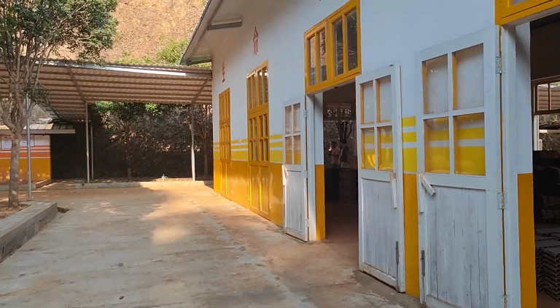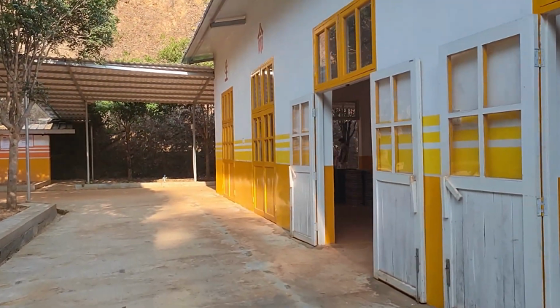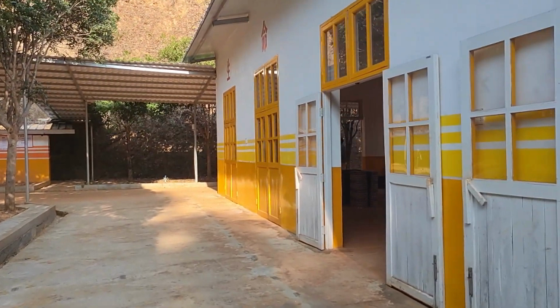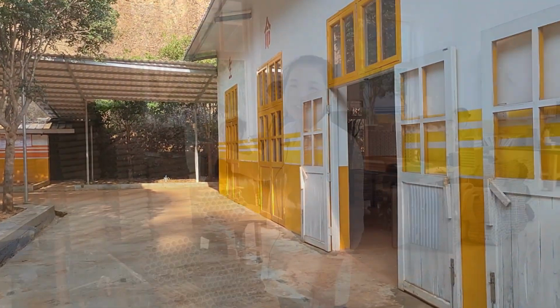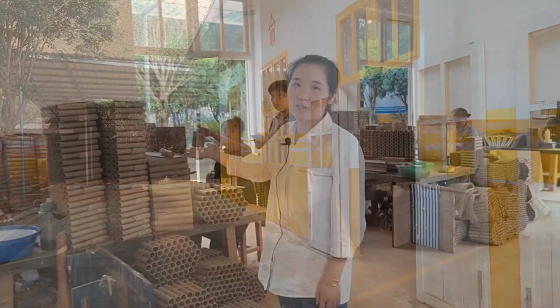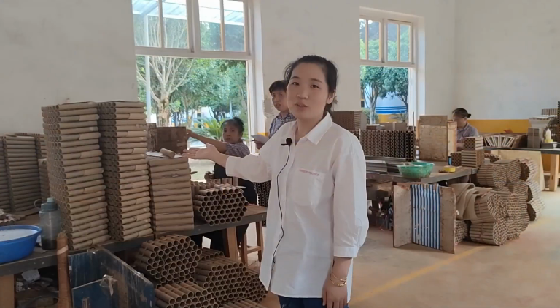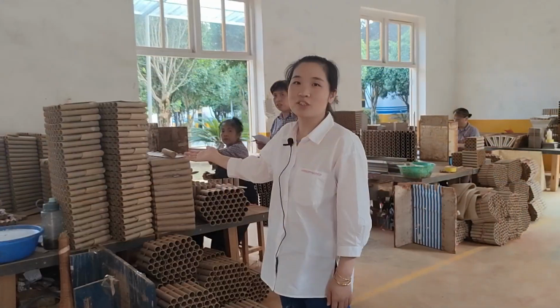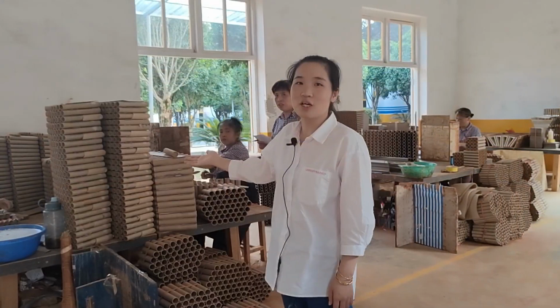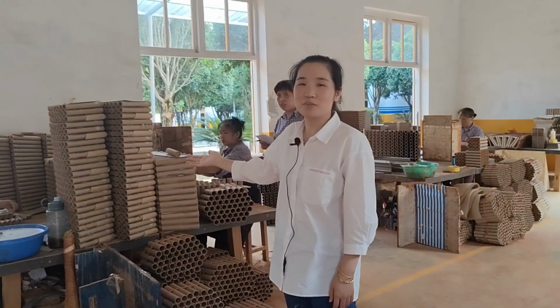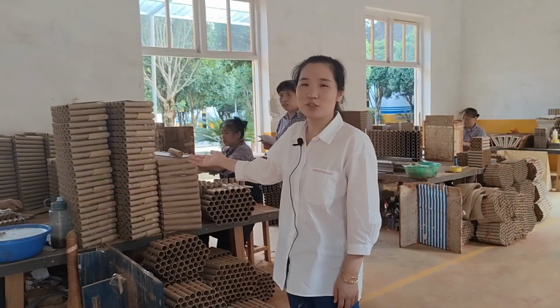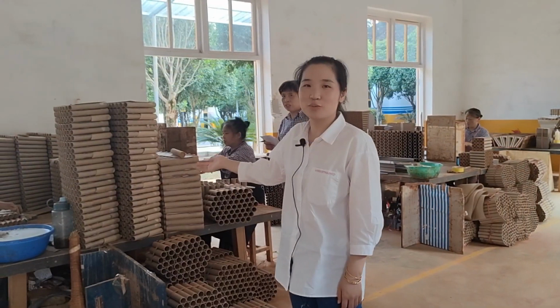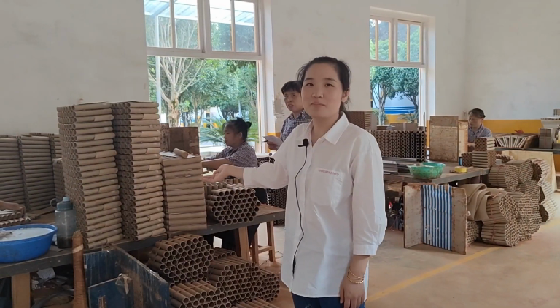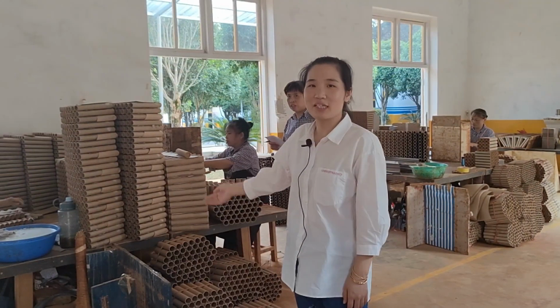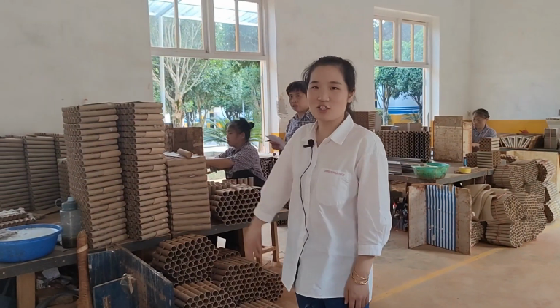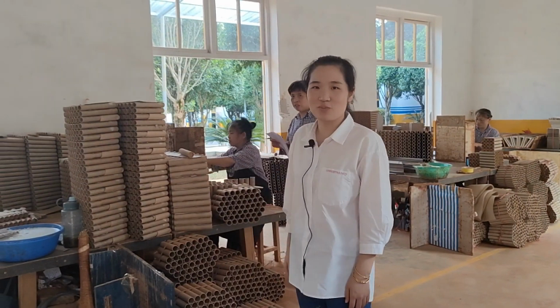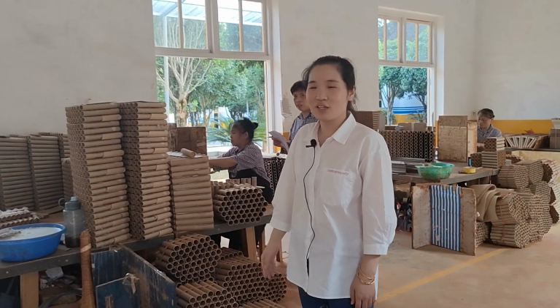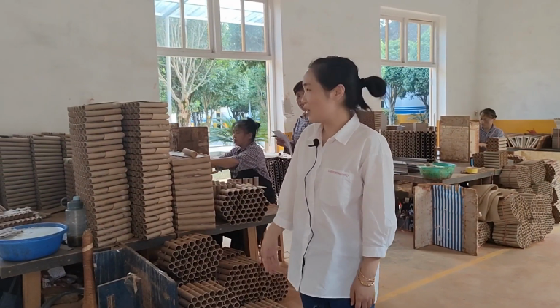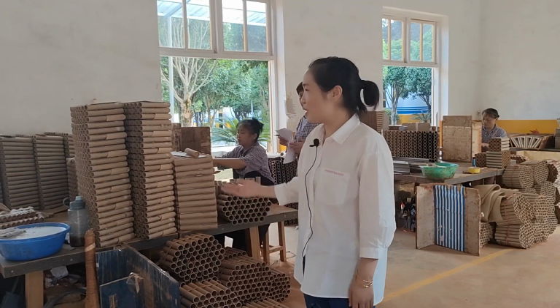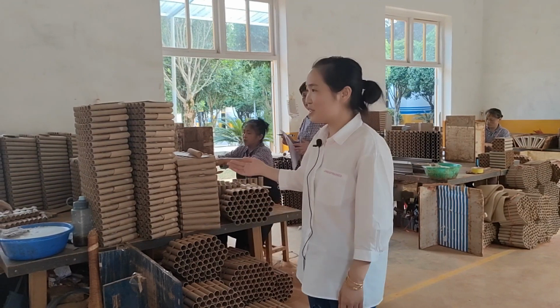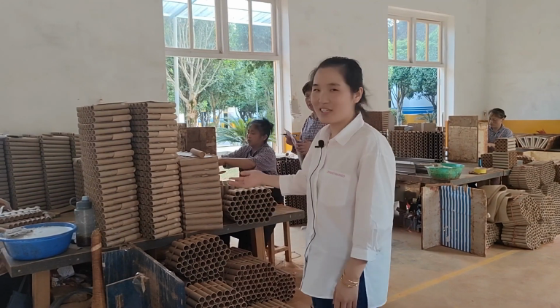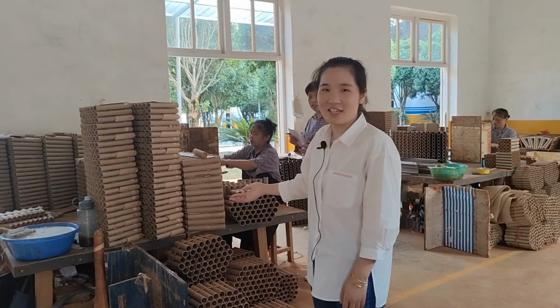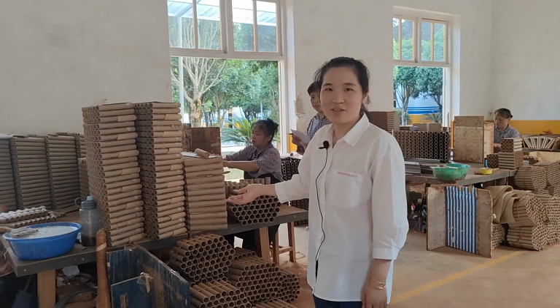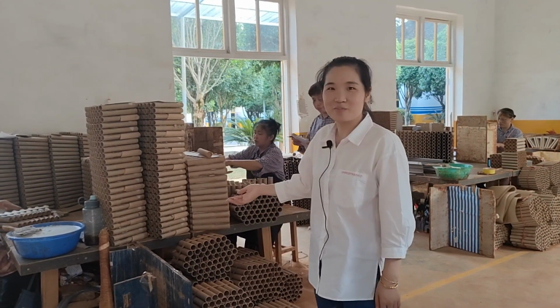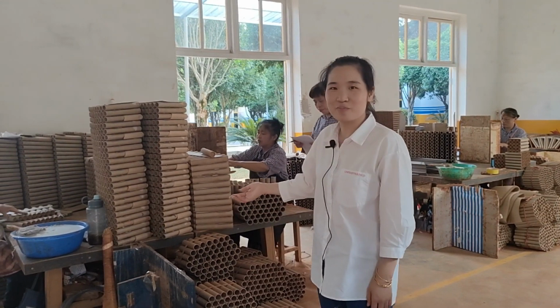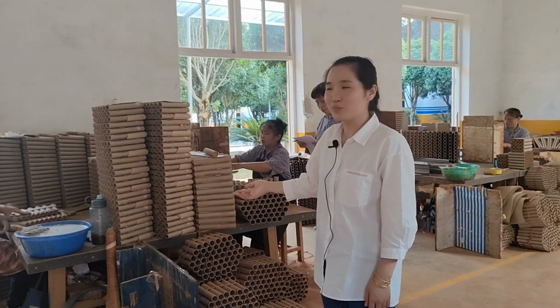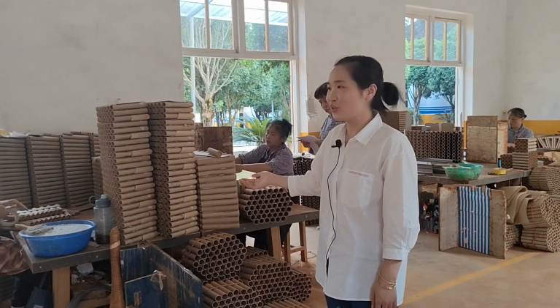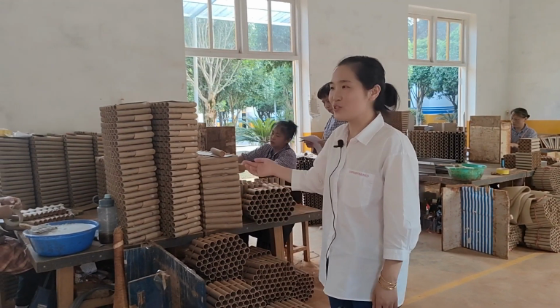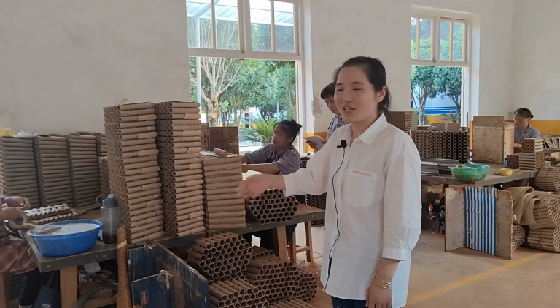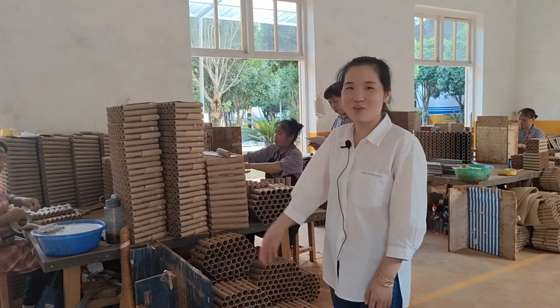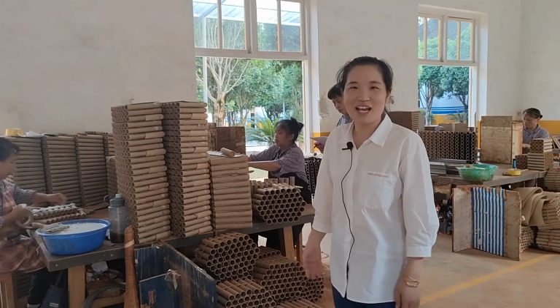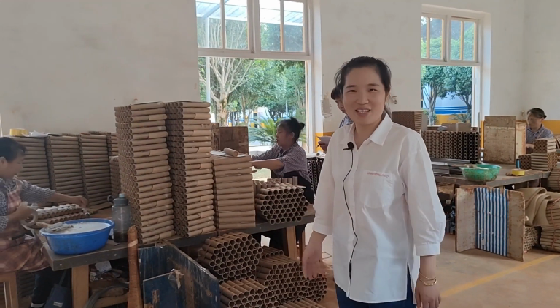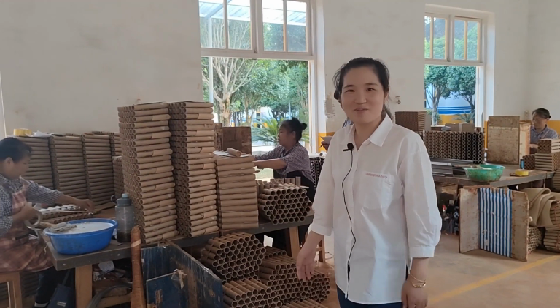It's a workshop for tube combination. They were busy producing our items.